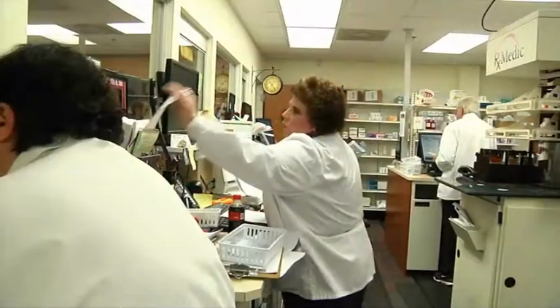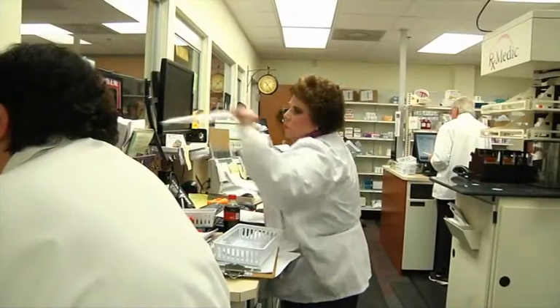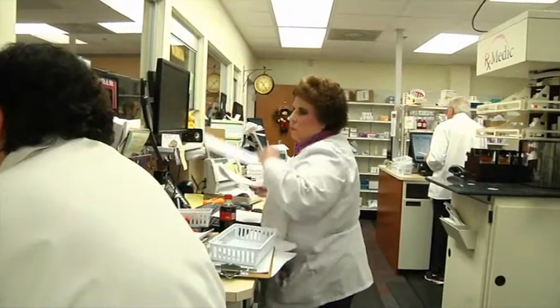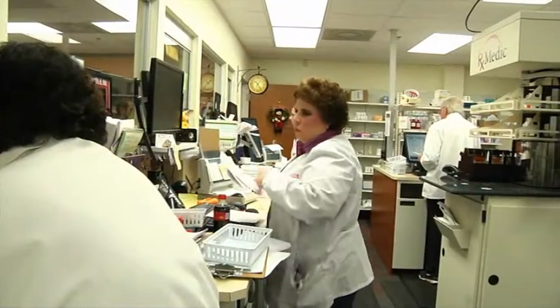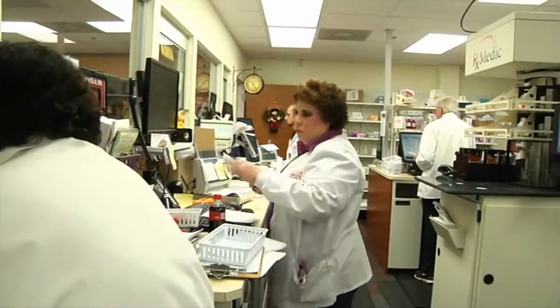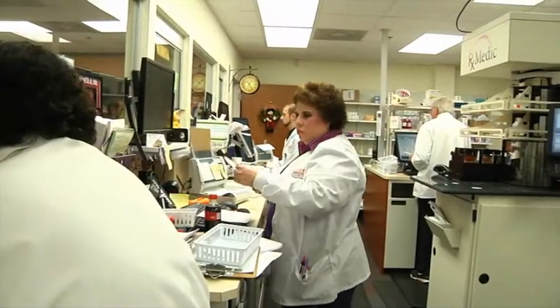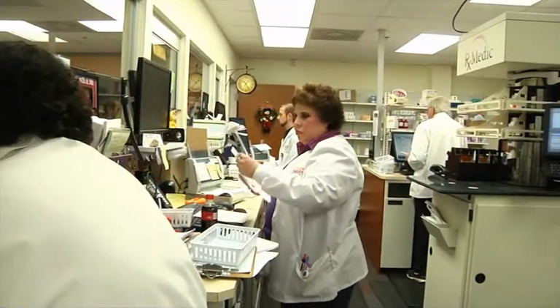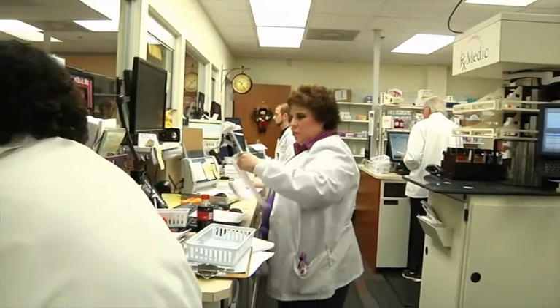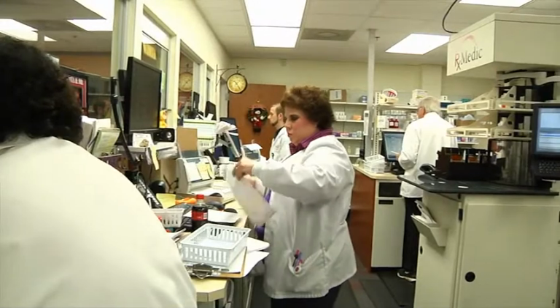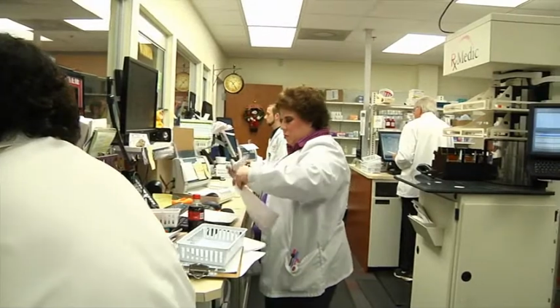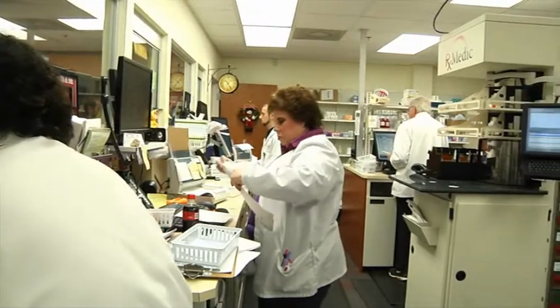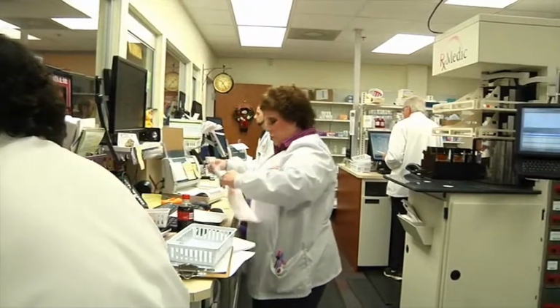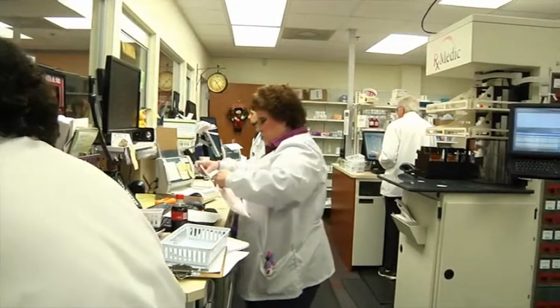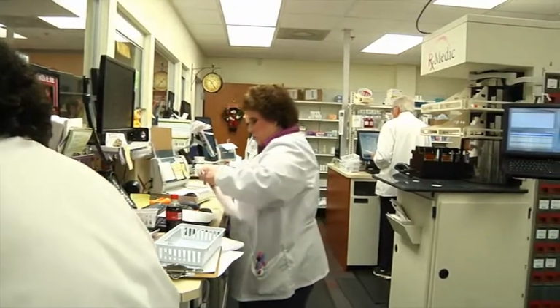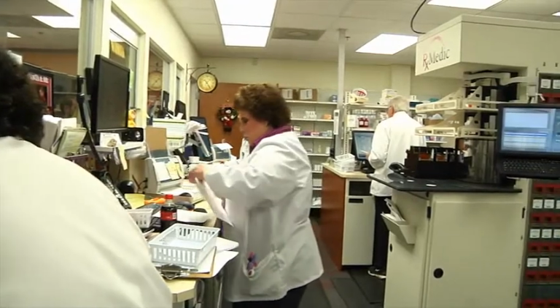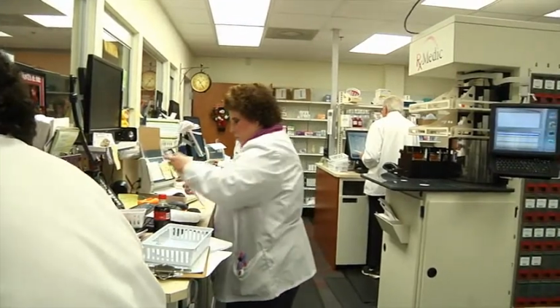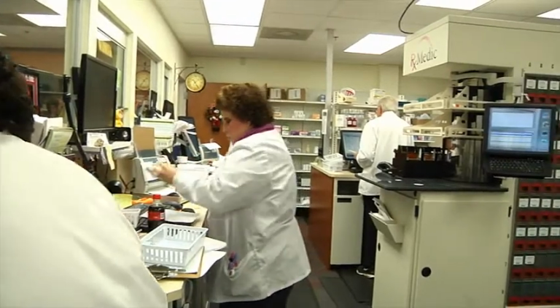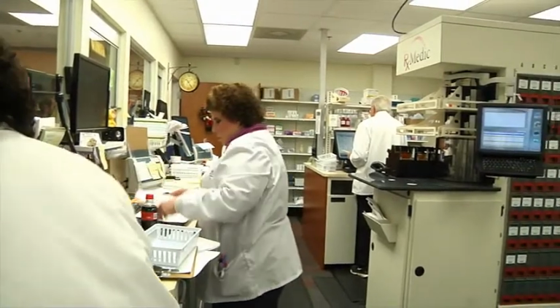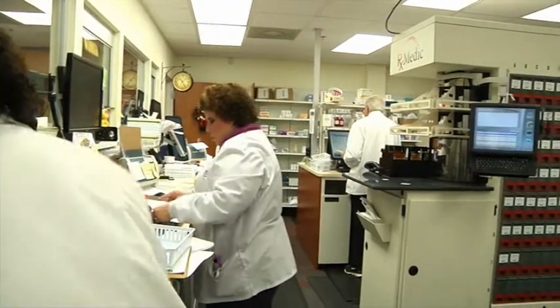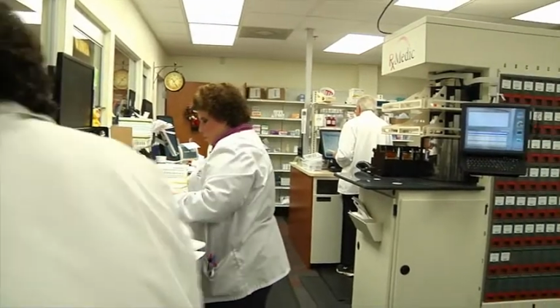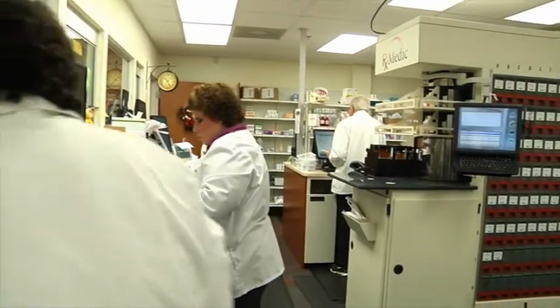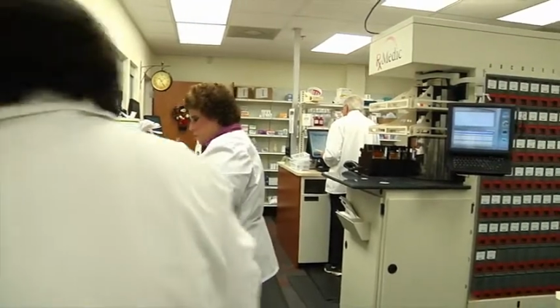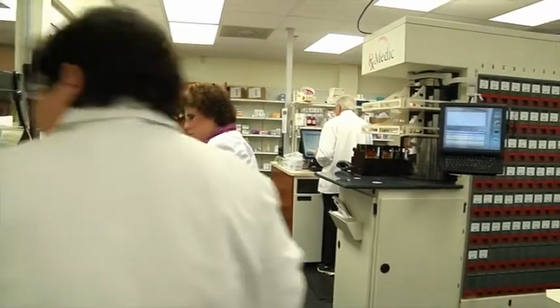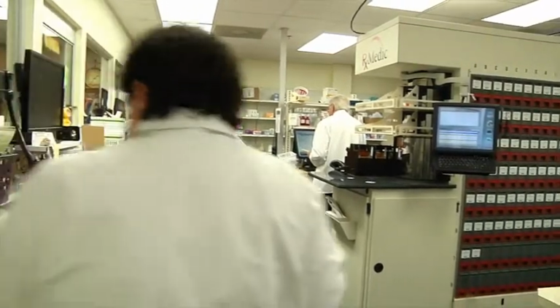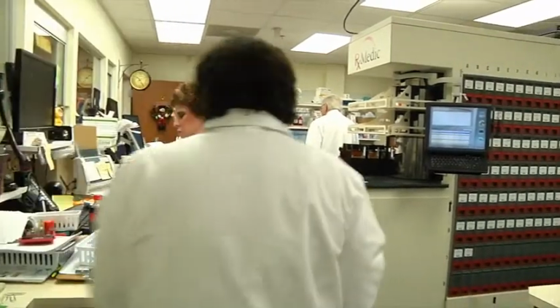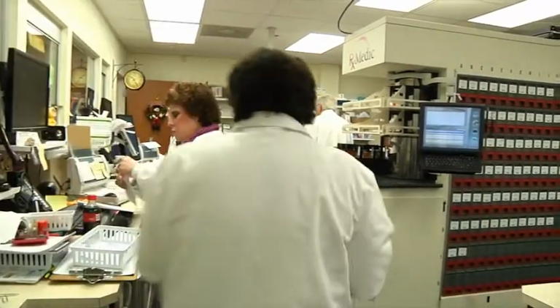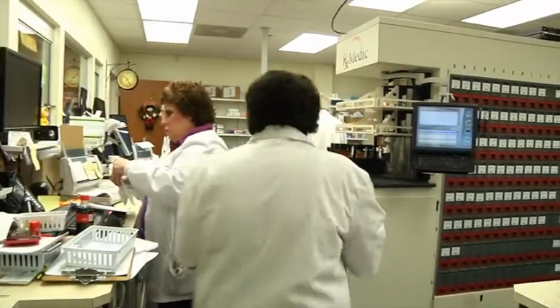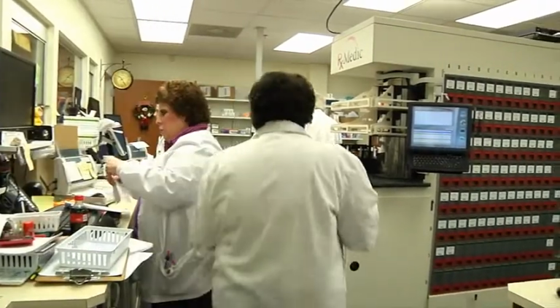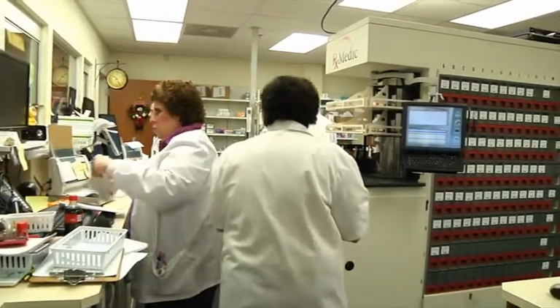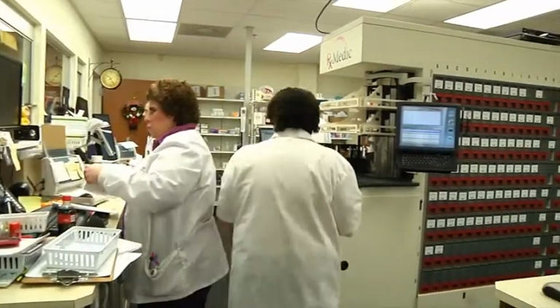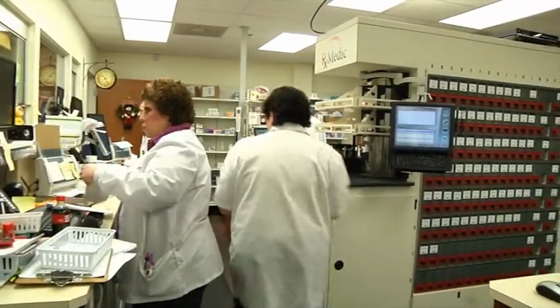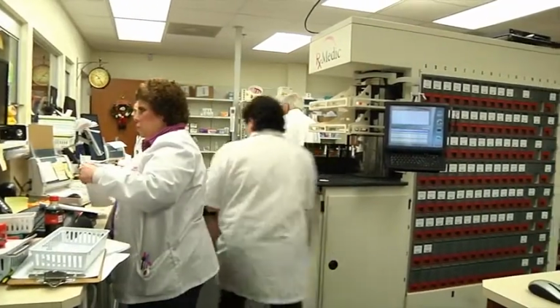So we're able to spend more time on checking the prescription for accuracy and talking to our patients.